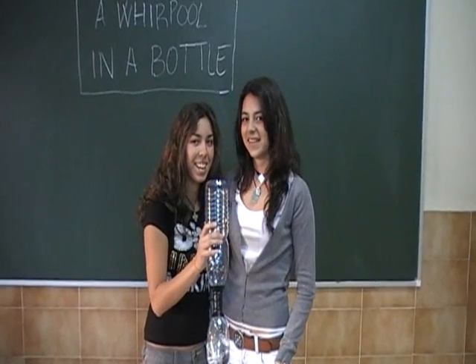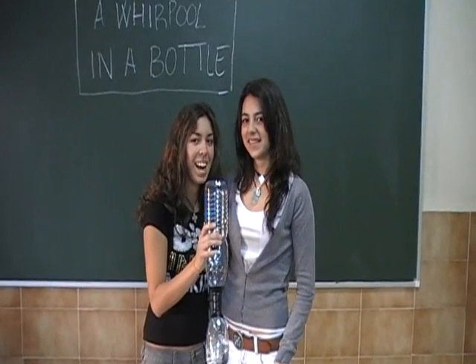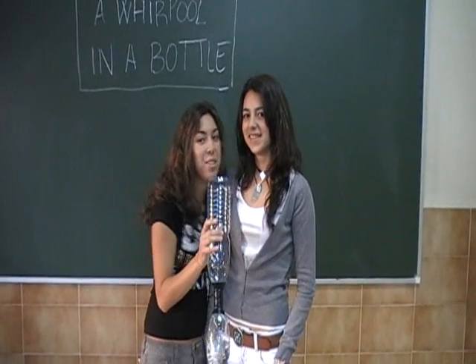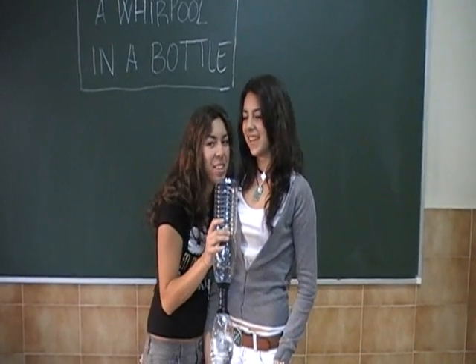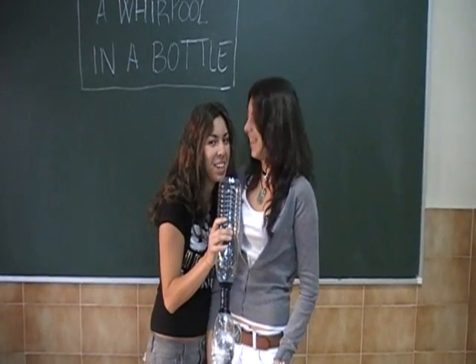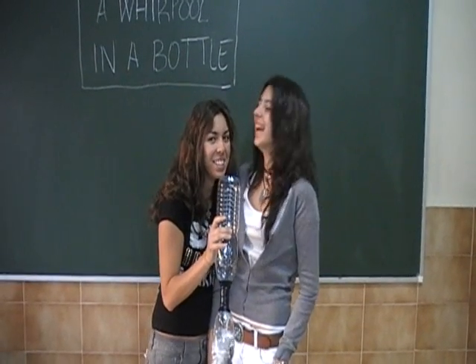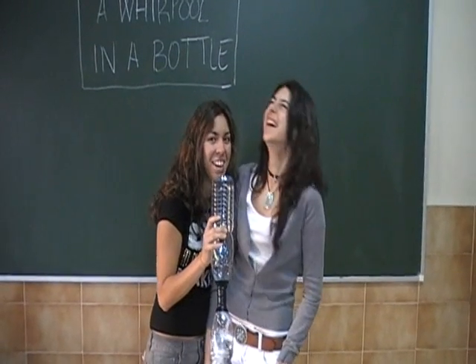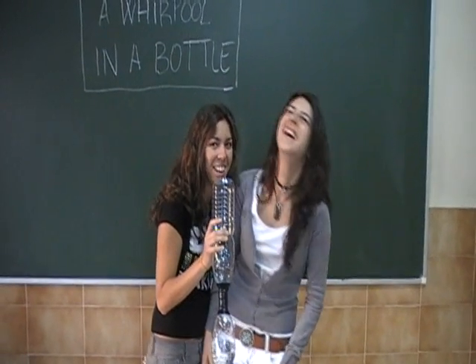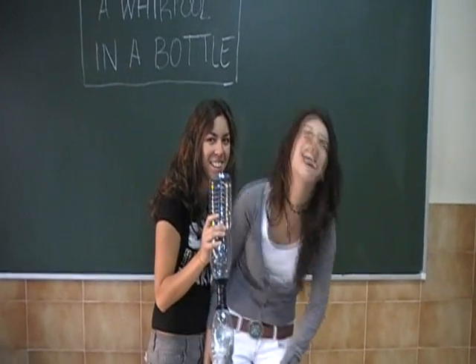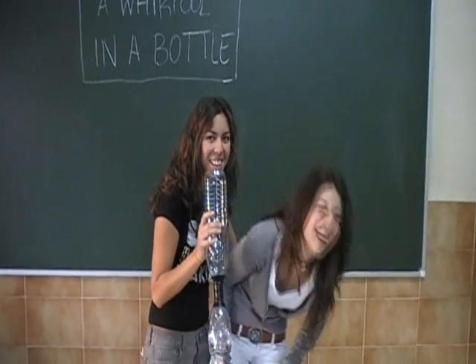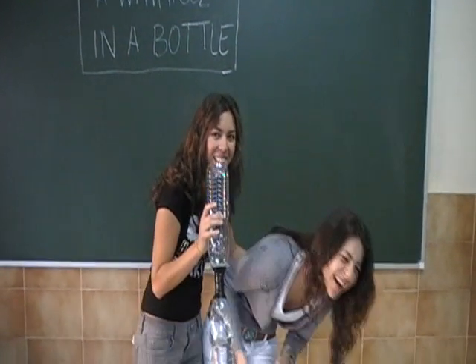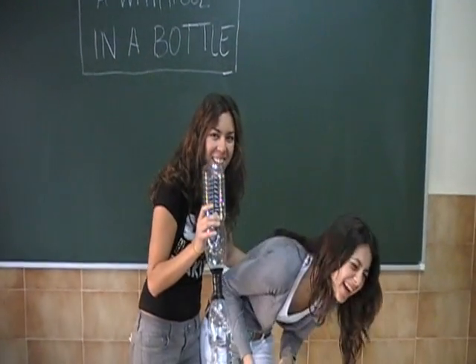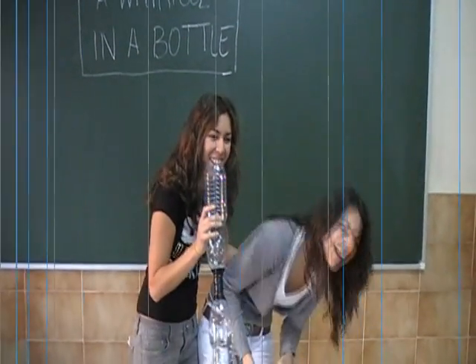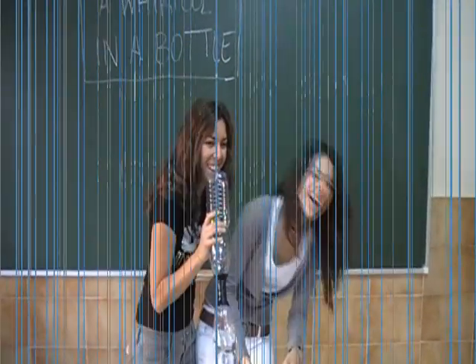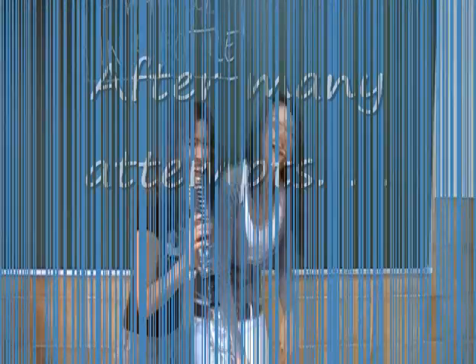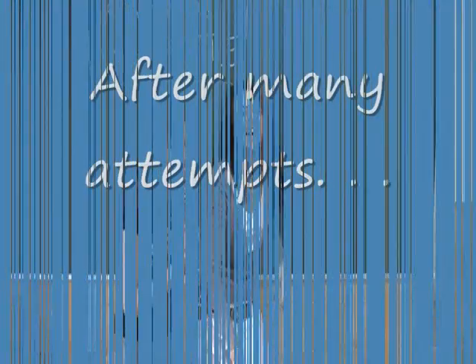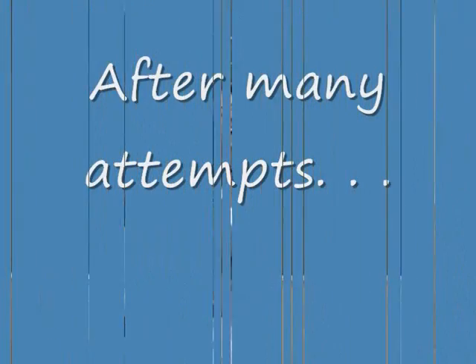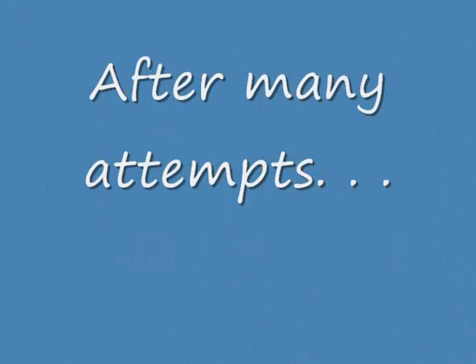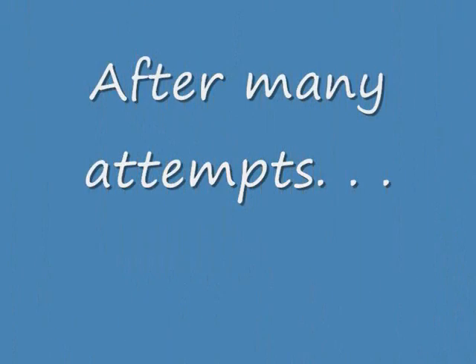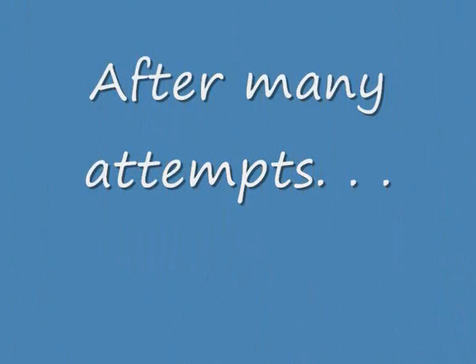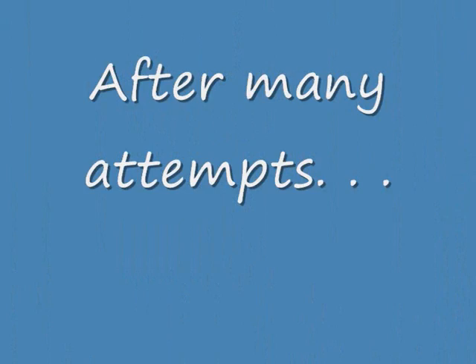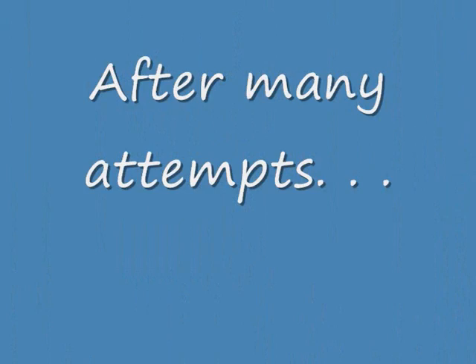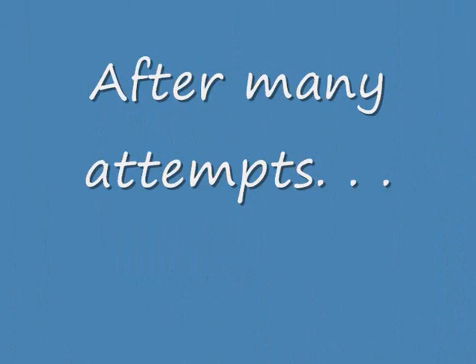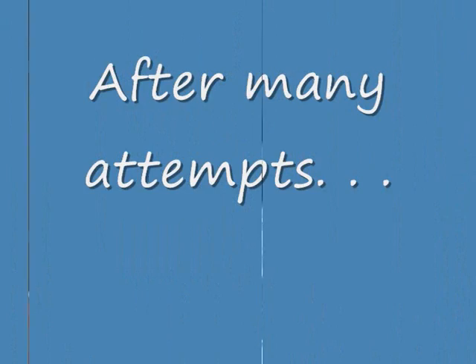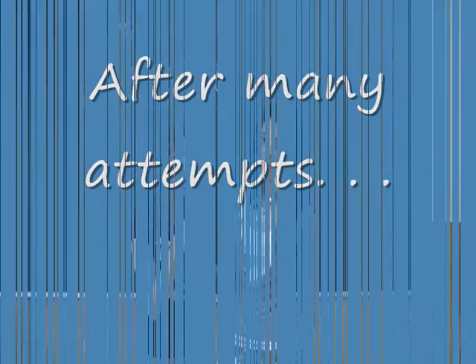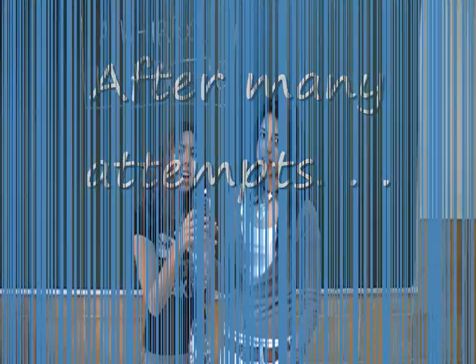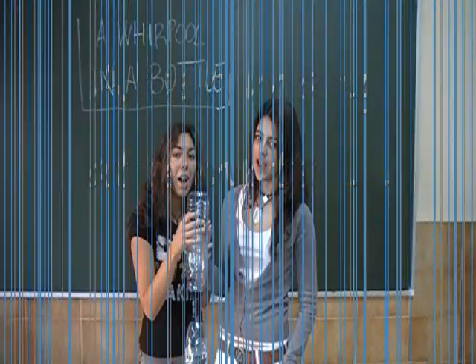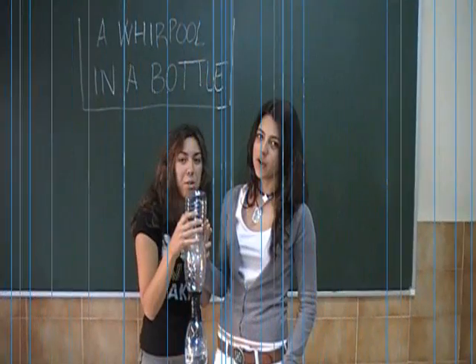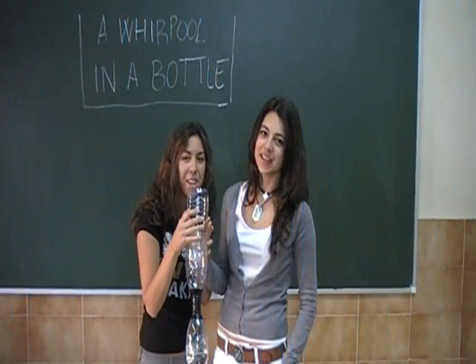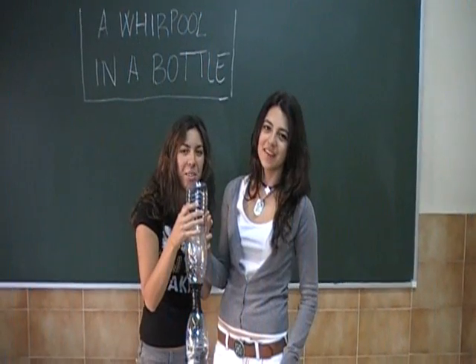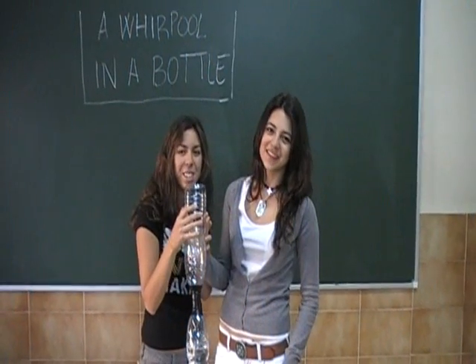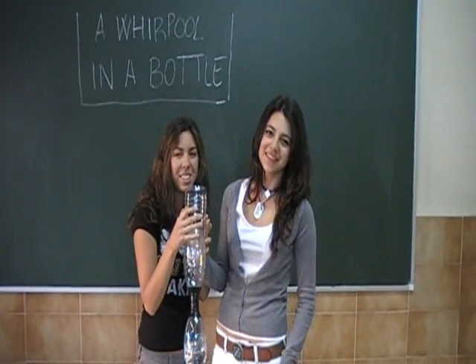Have you got any questions? I'll see you.